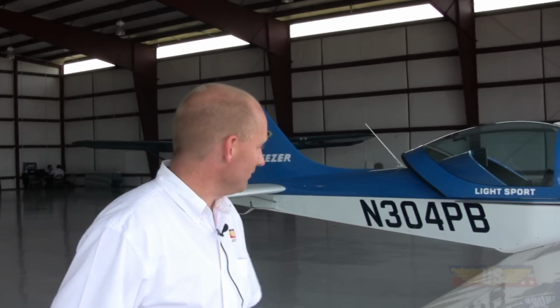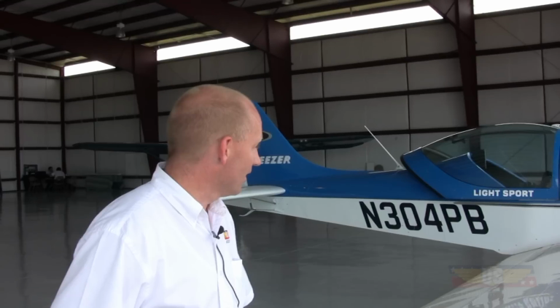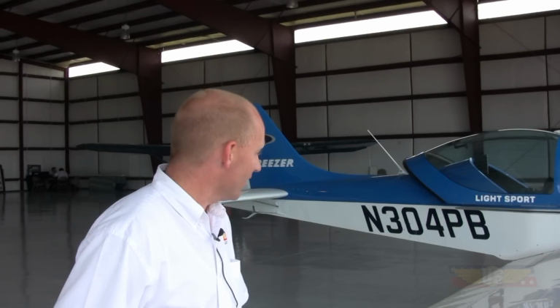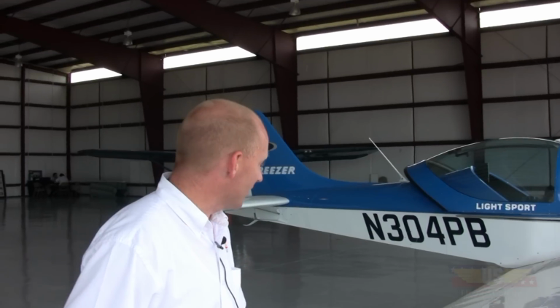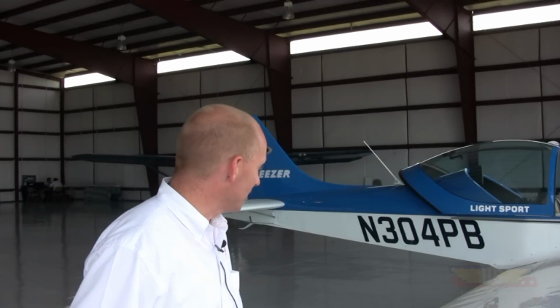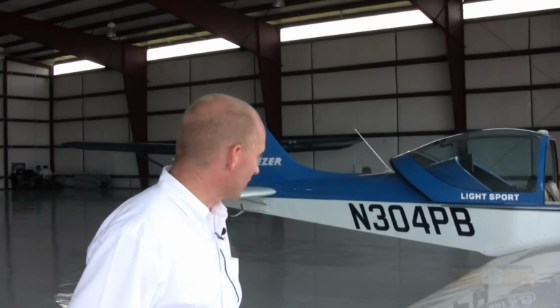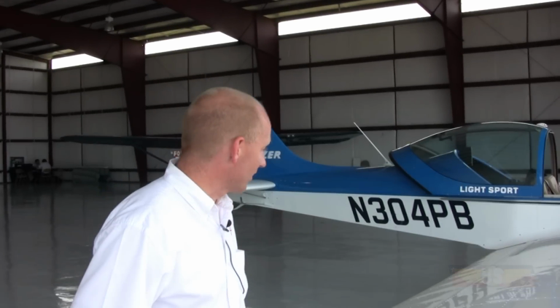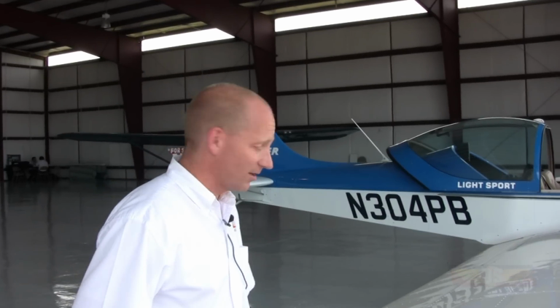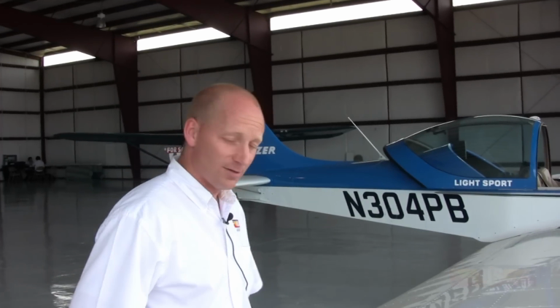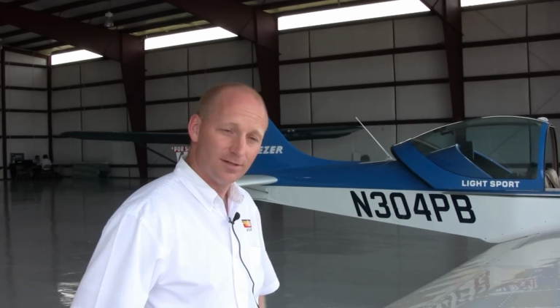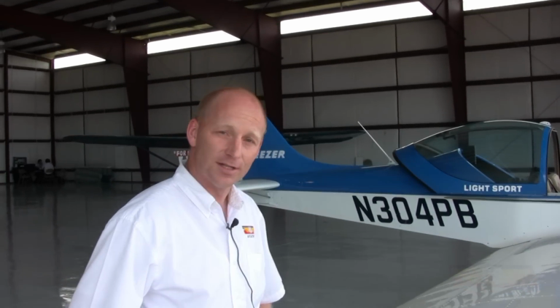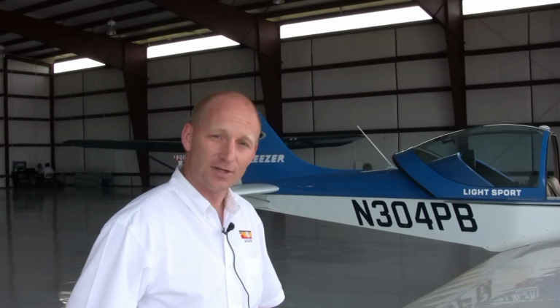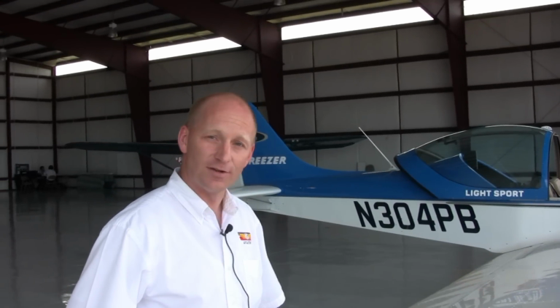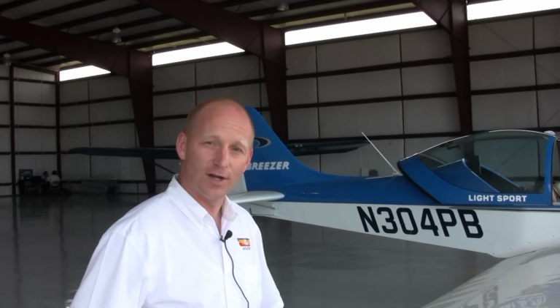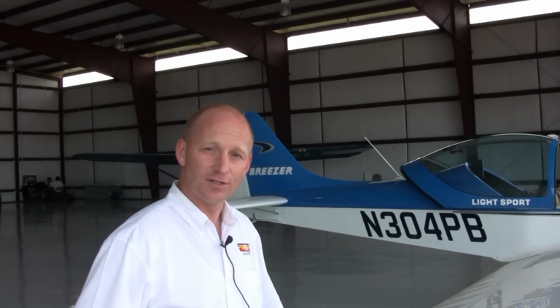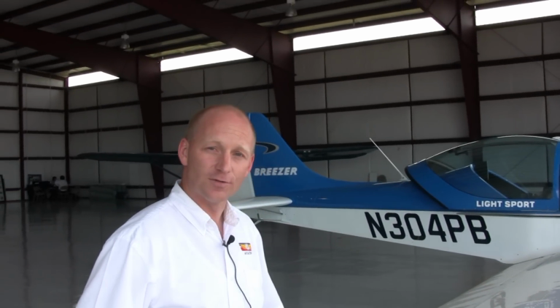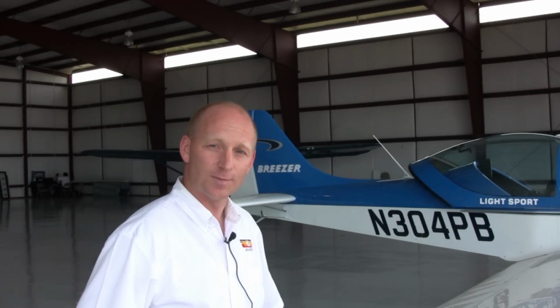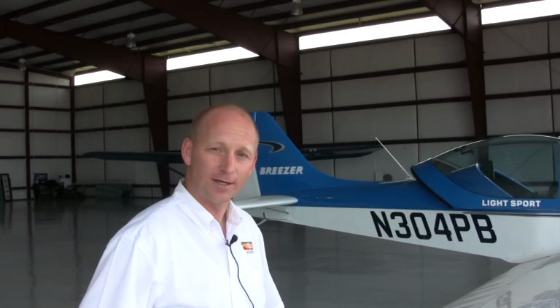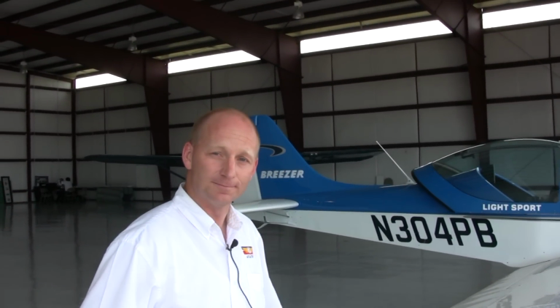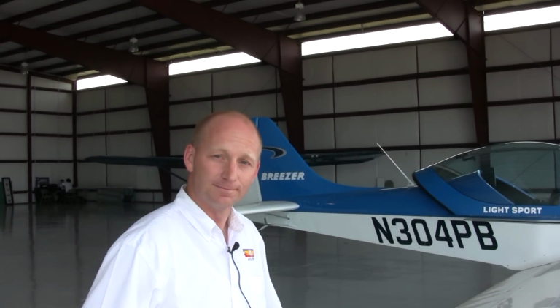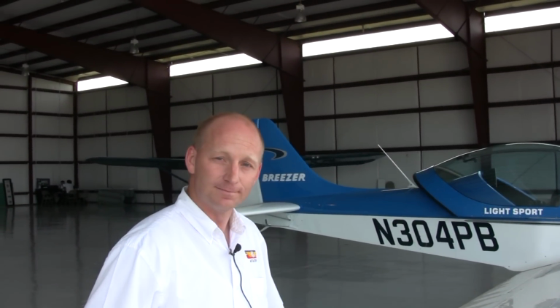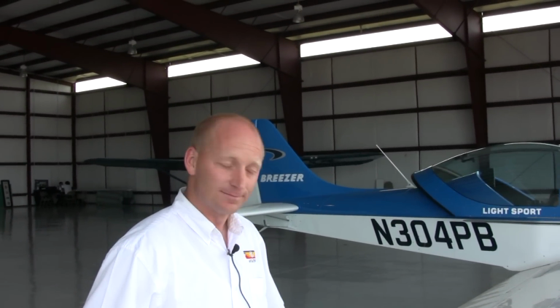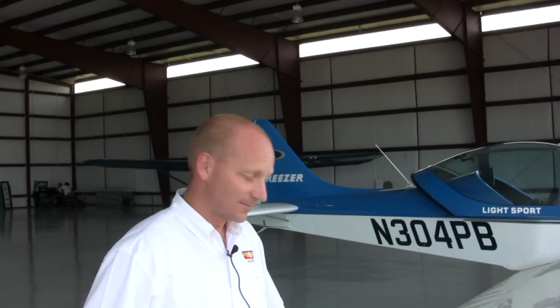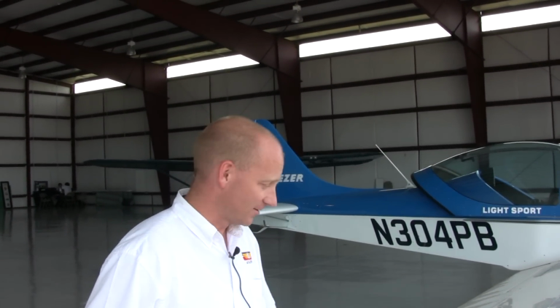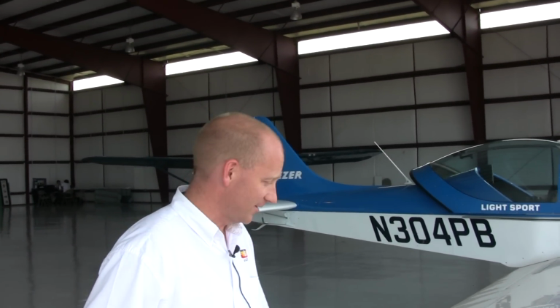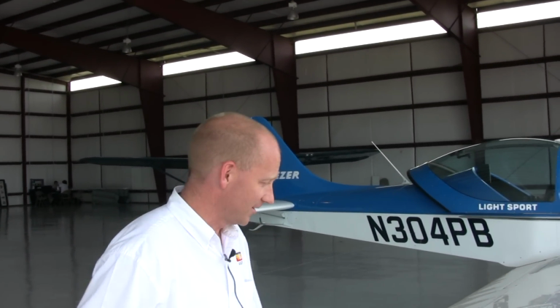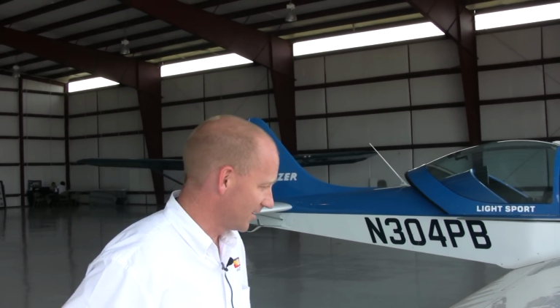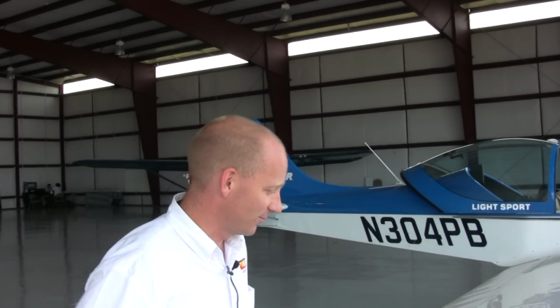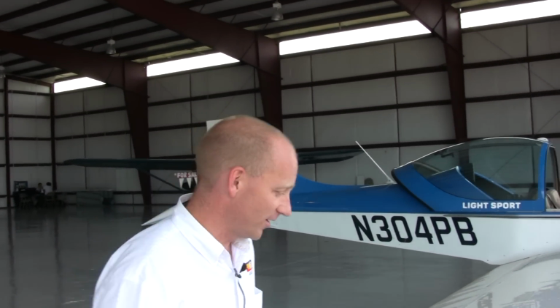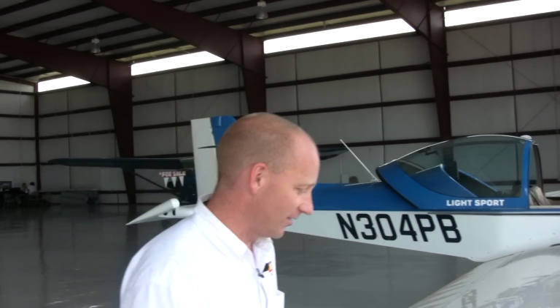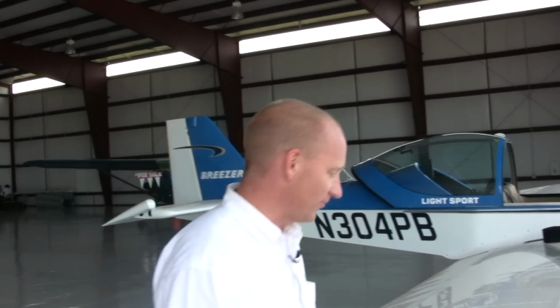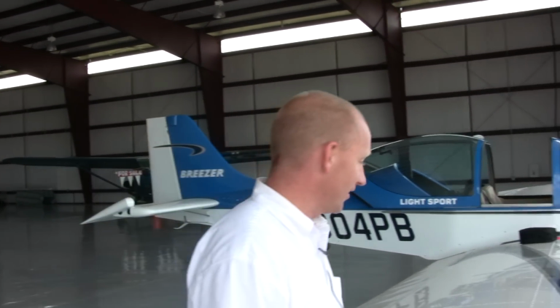All right, I think we're ready to go. Let's get in the plane and go flying.